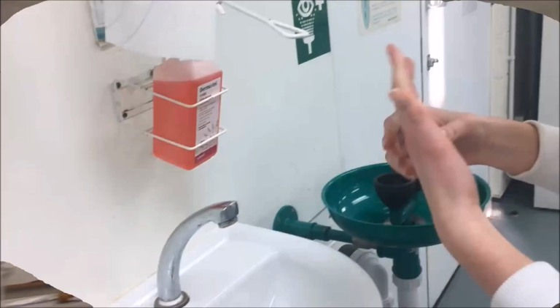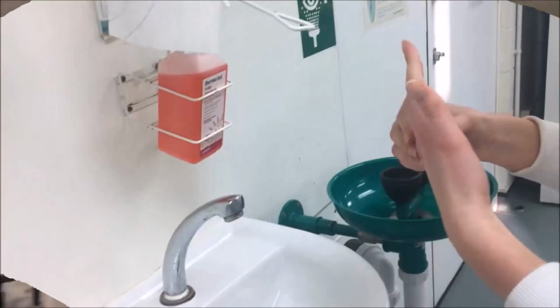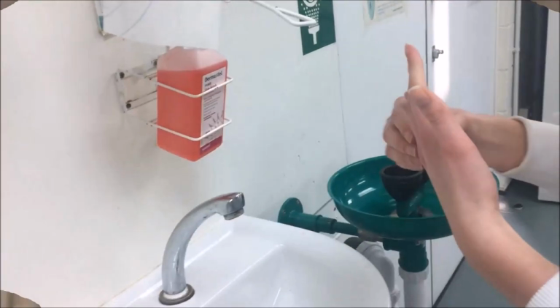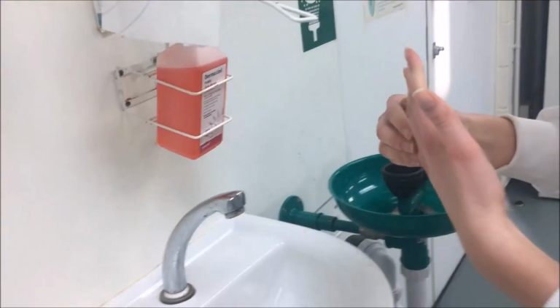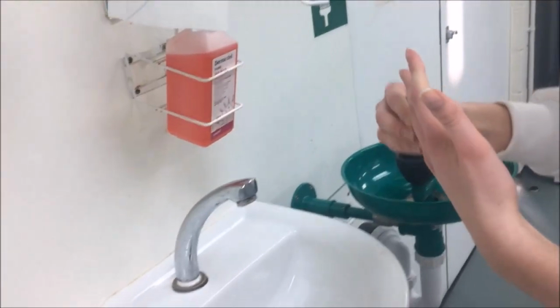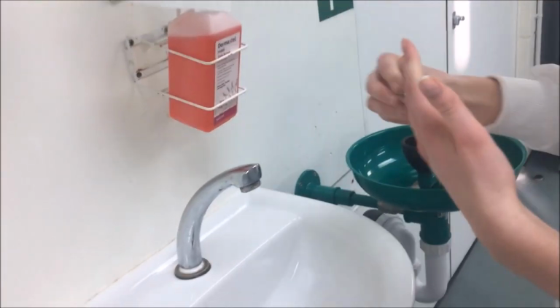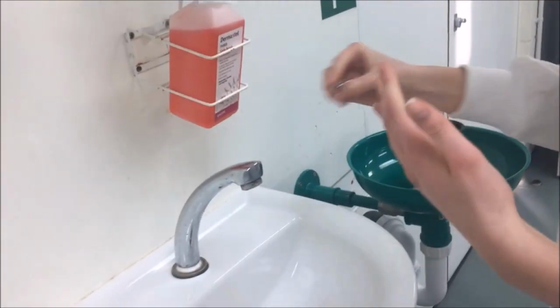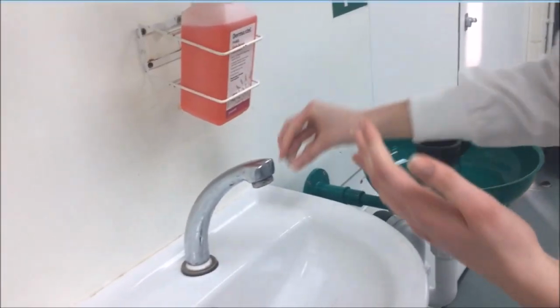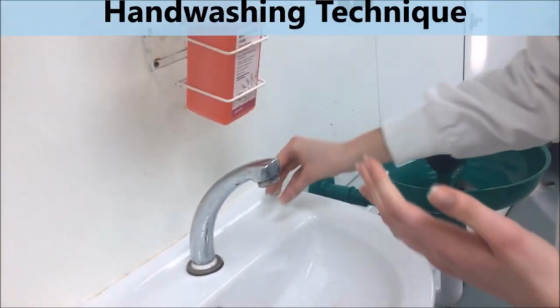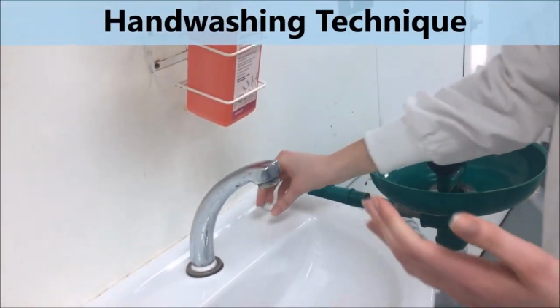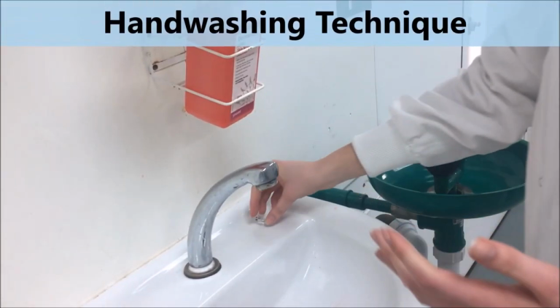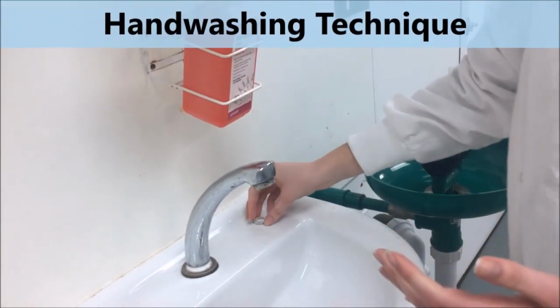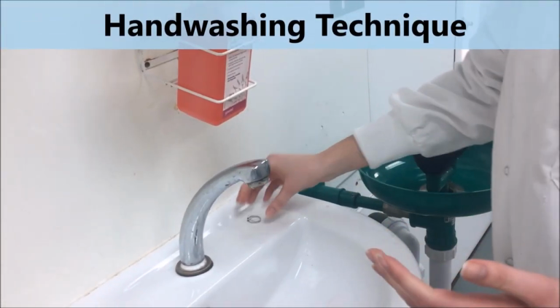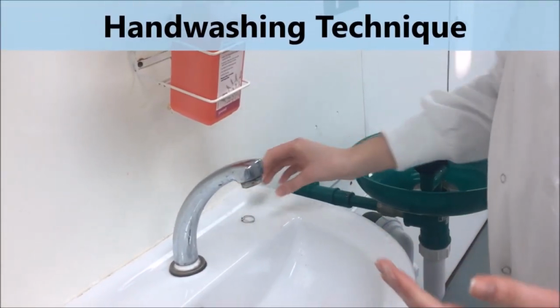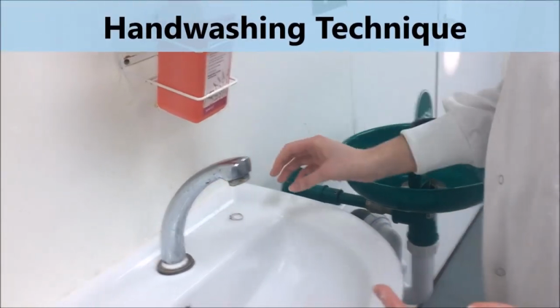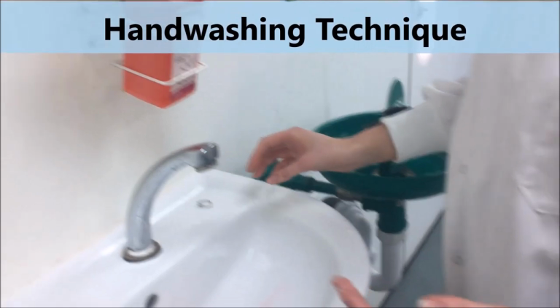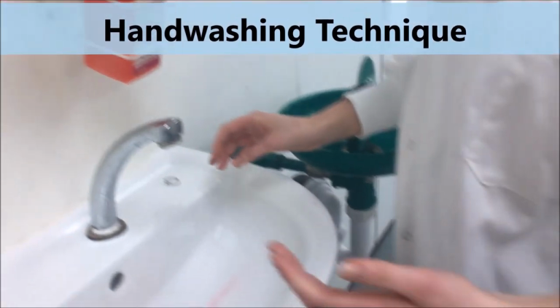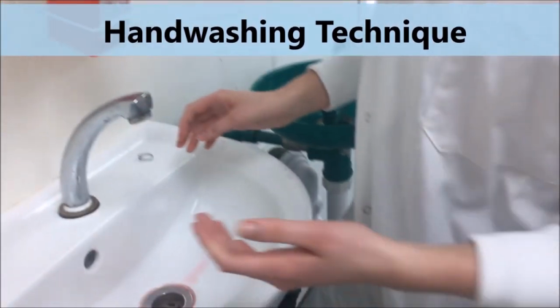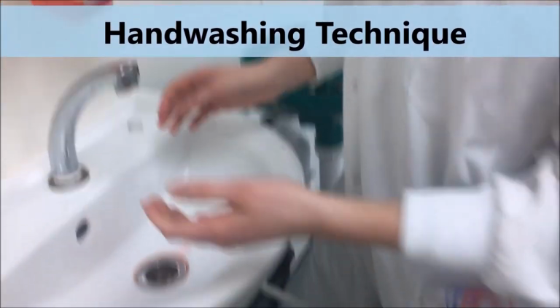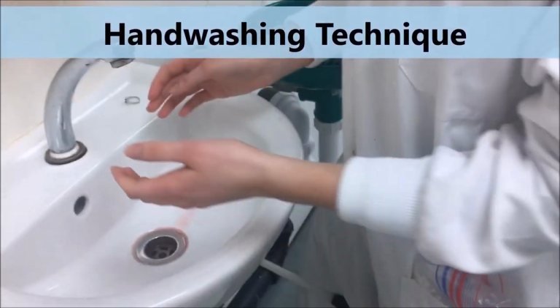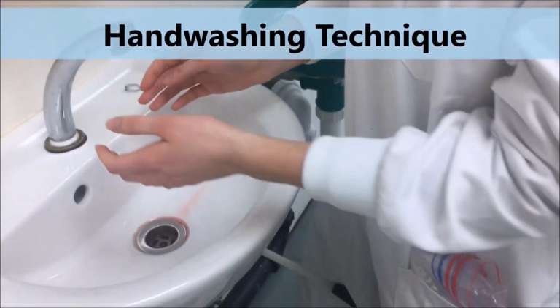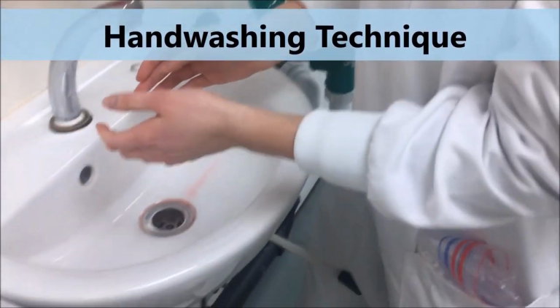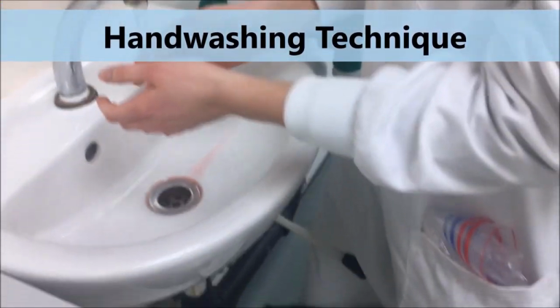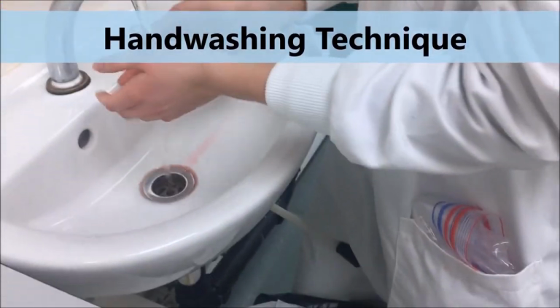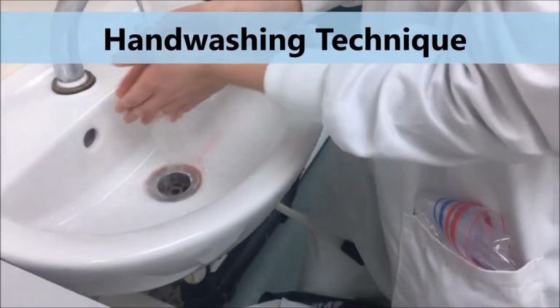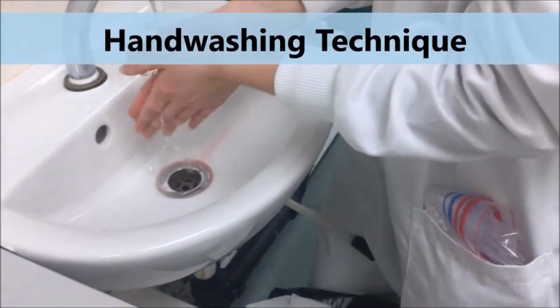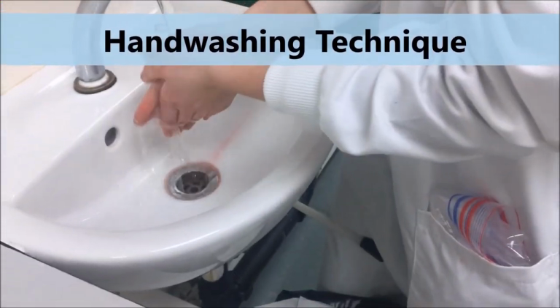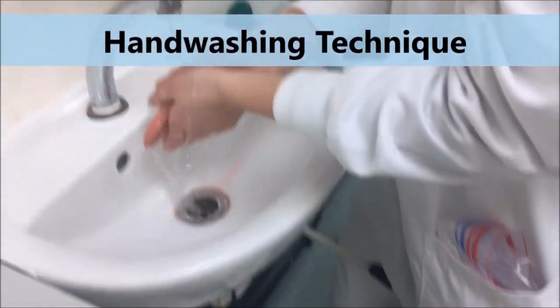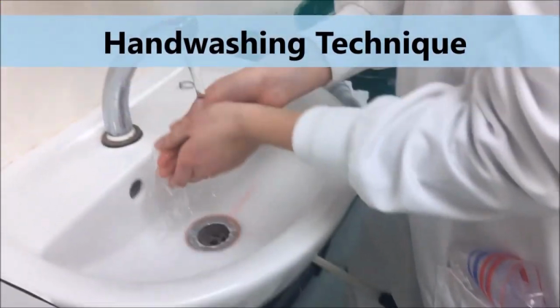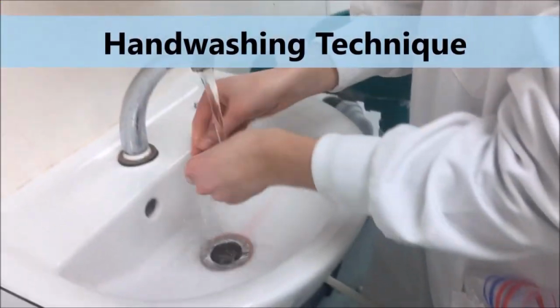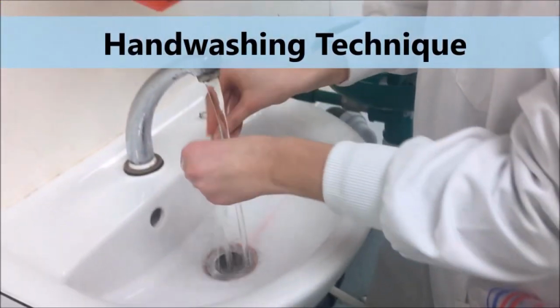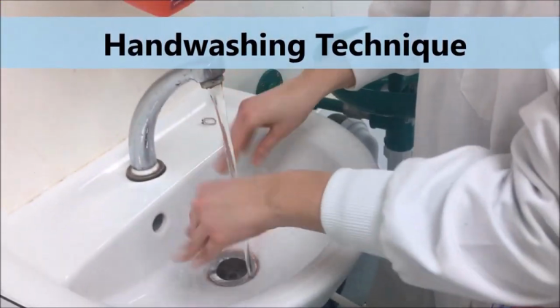We're going to start by removing all jewellery from our hands and our wrists and washing our hands thoroughly under warm water.